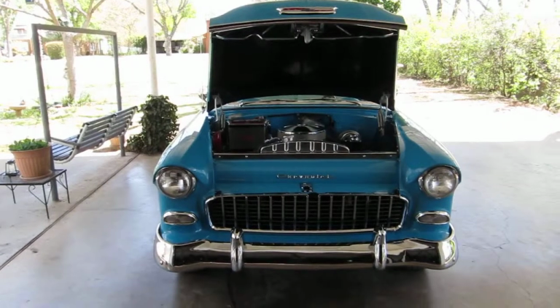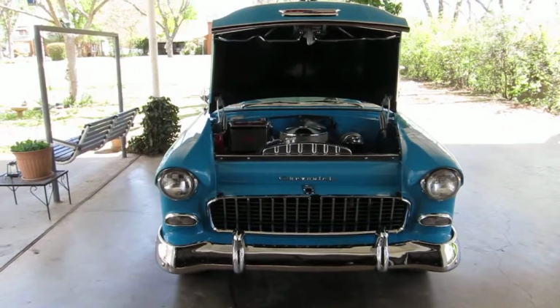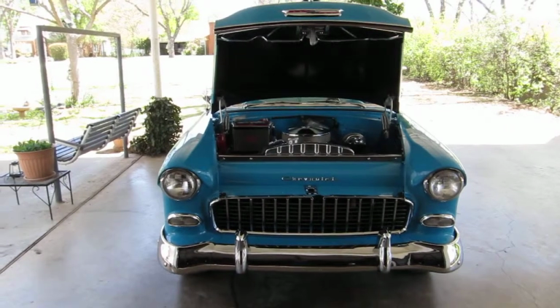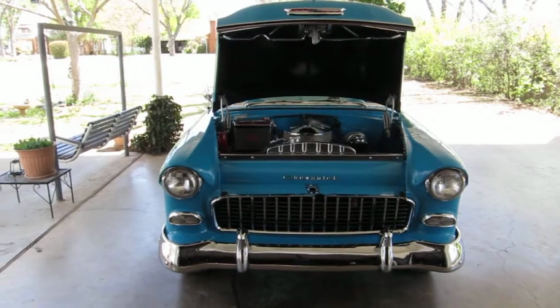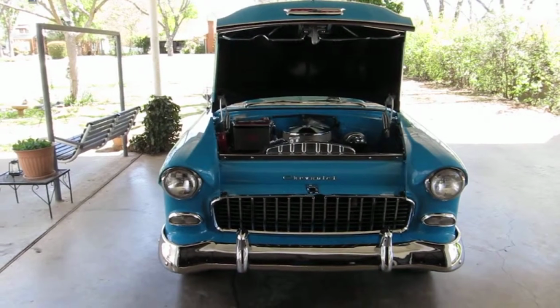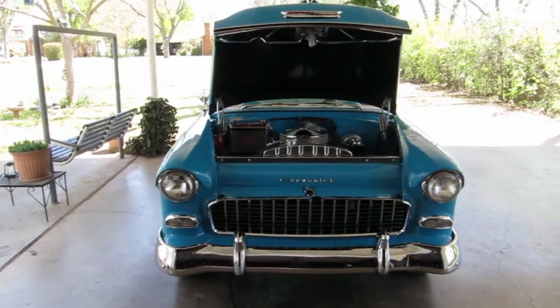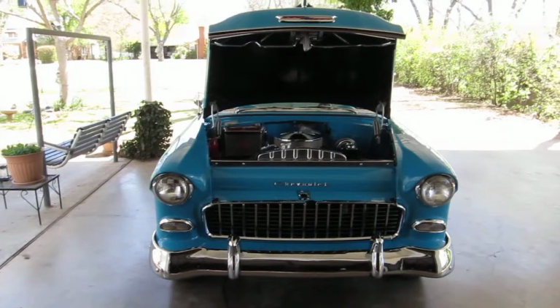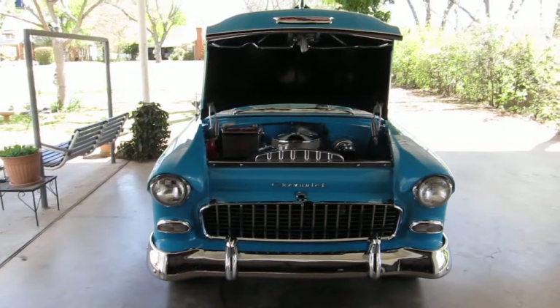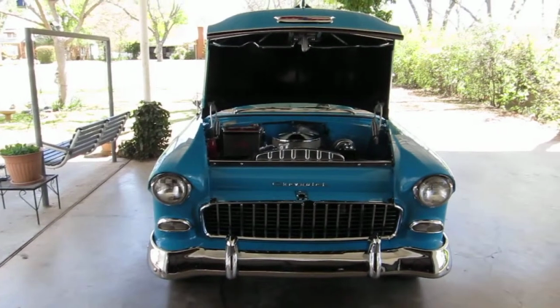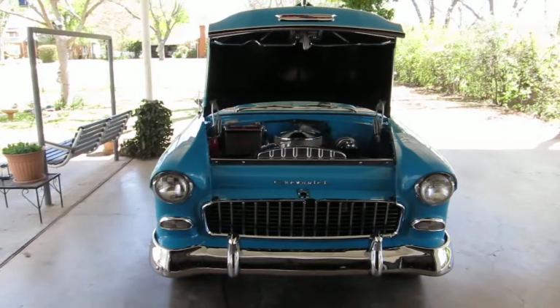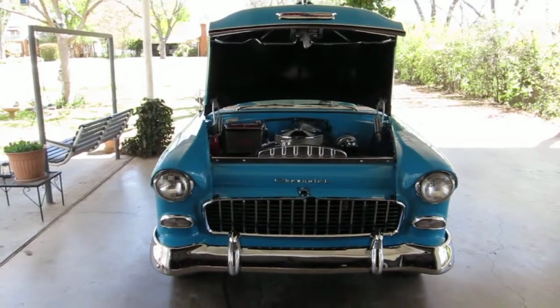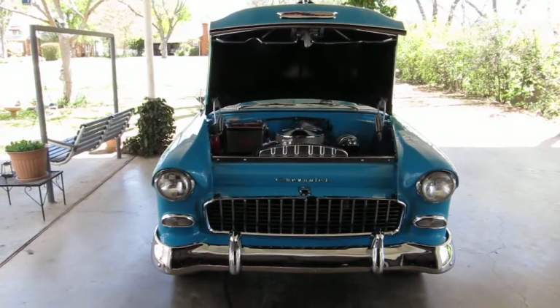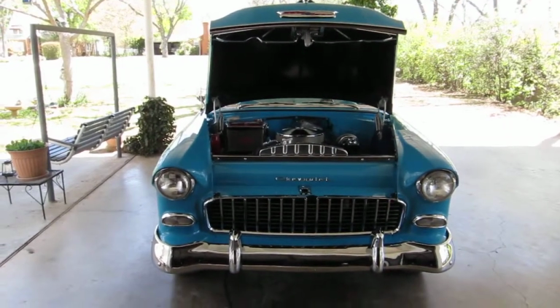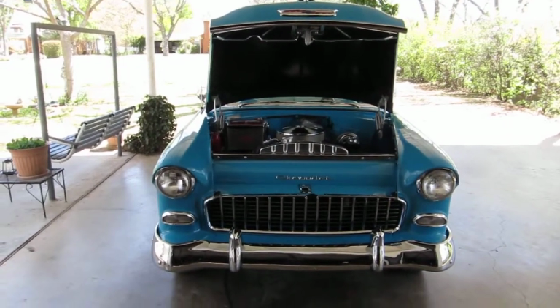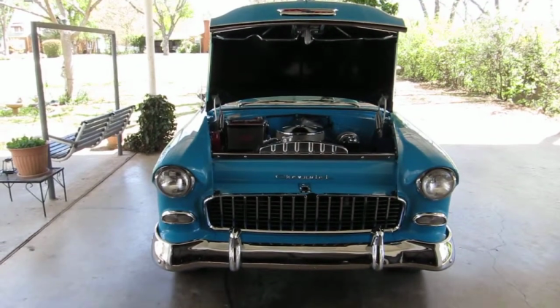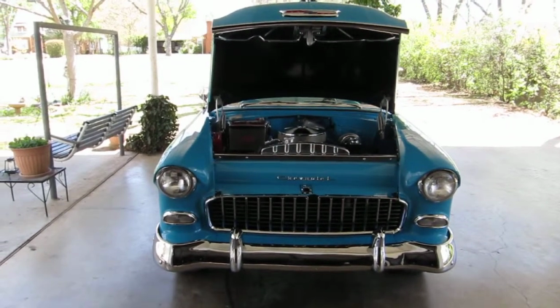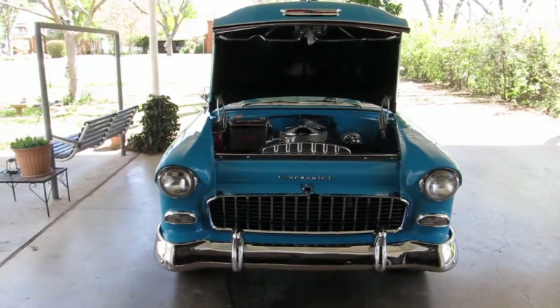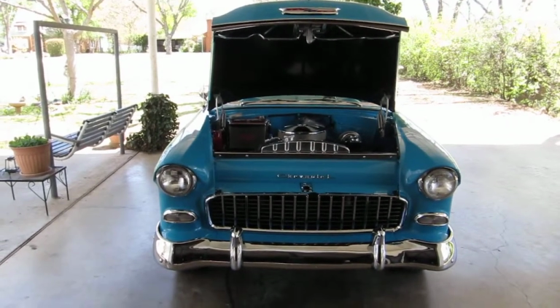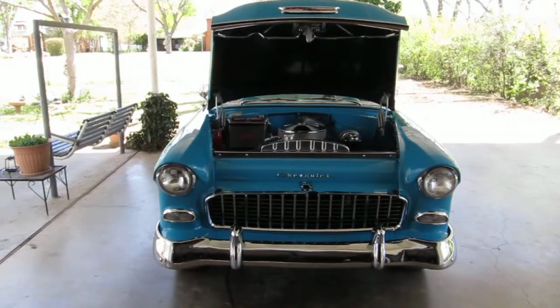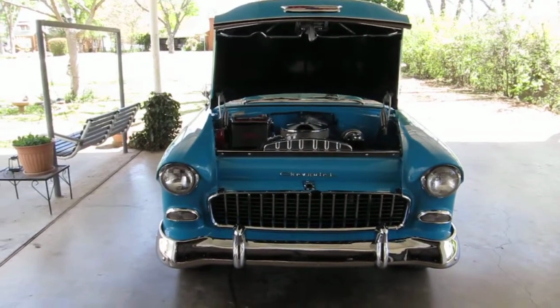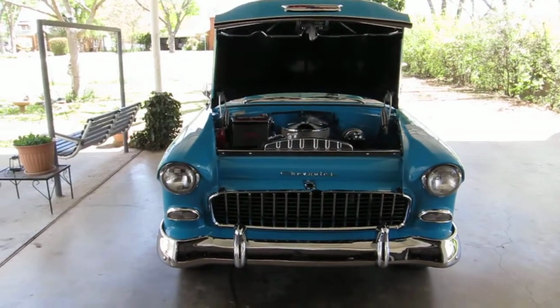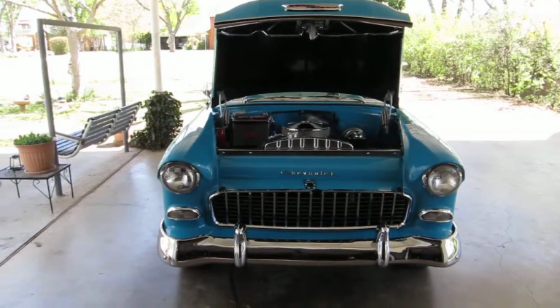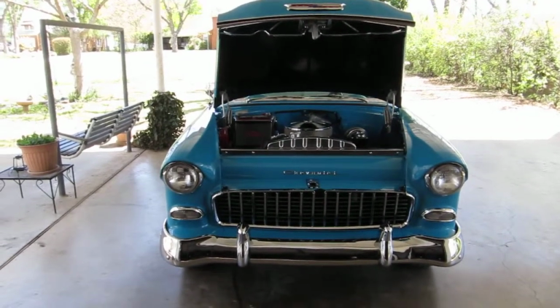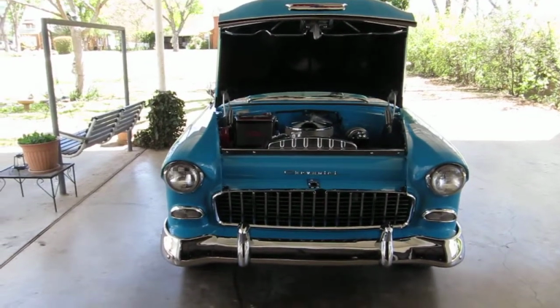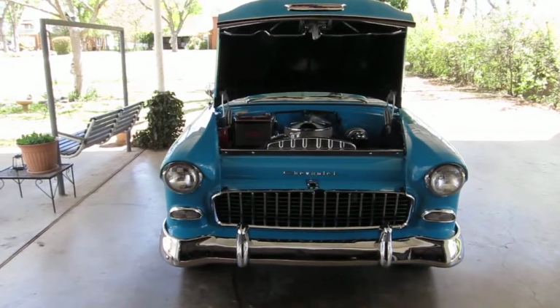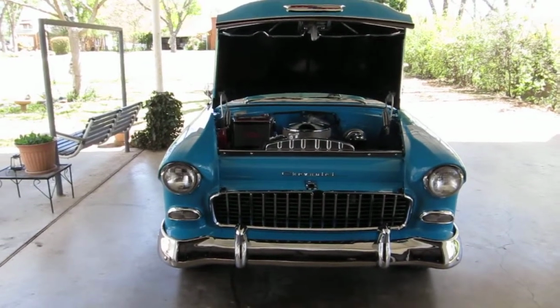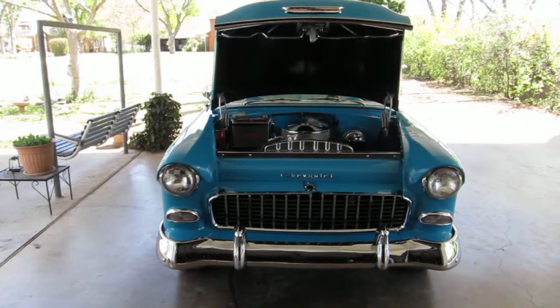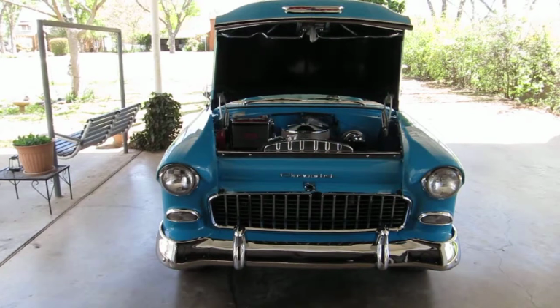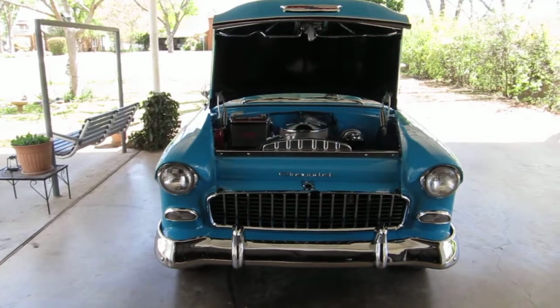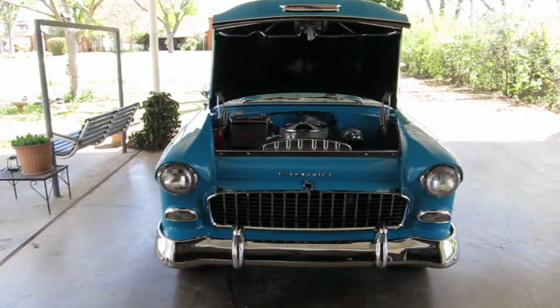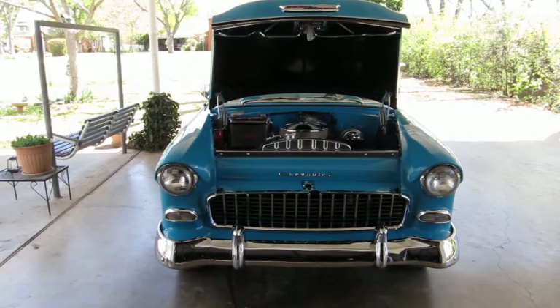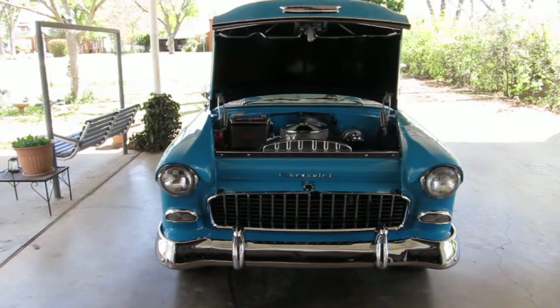This is my 1955 Chevrolet Bel Air. This is April of 2013.